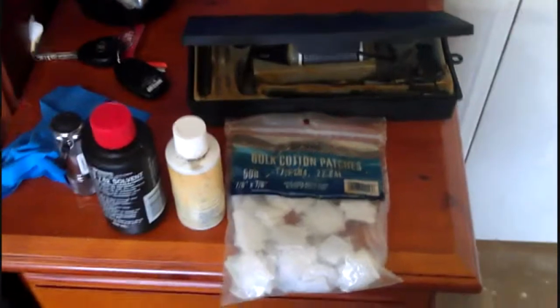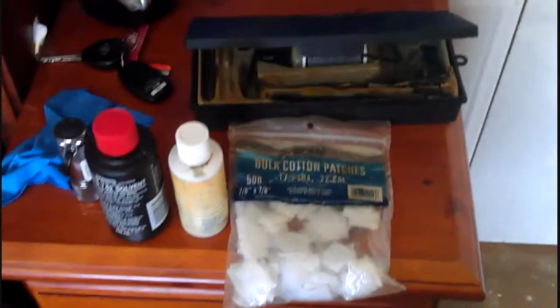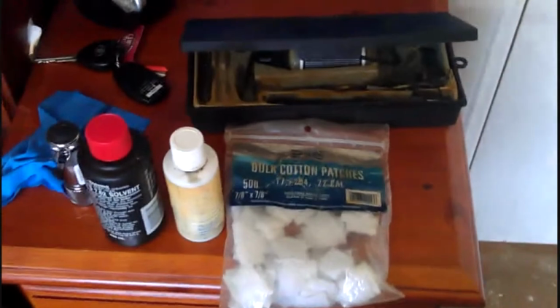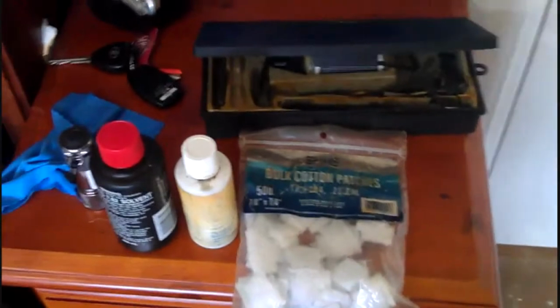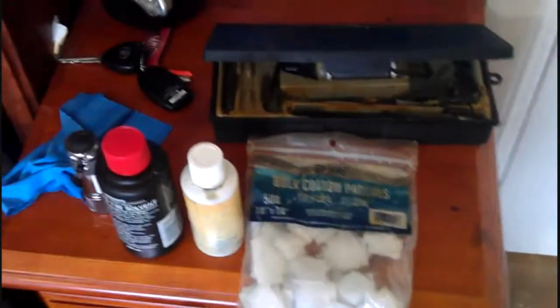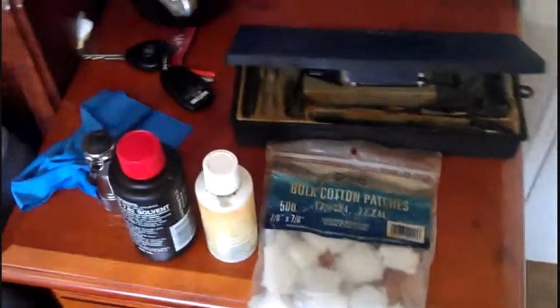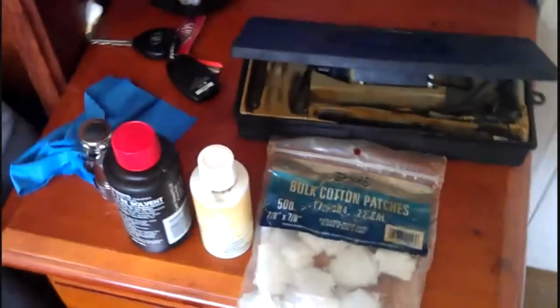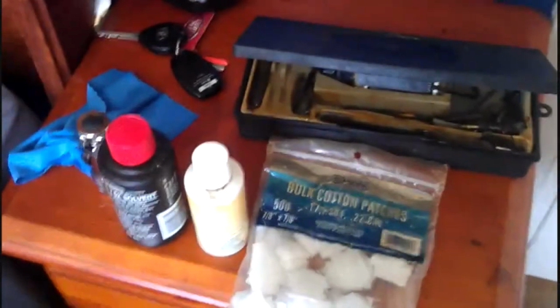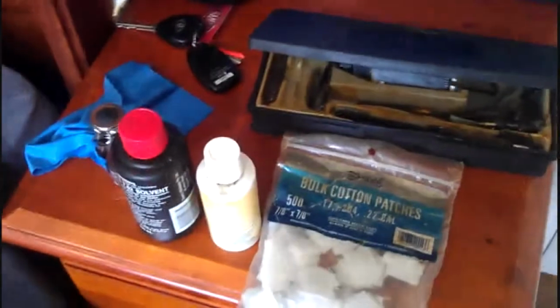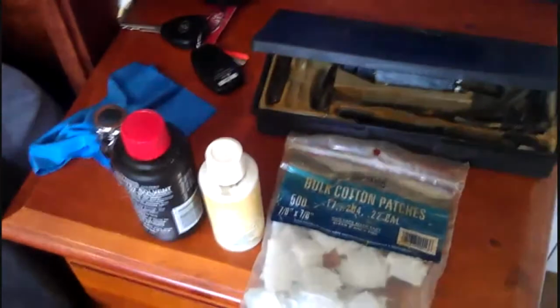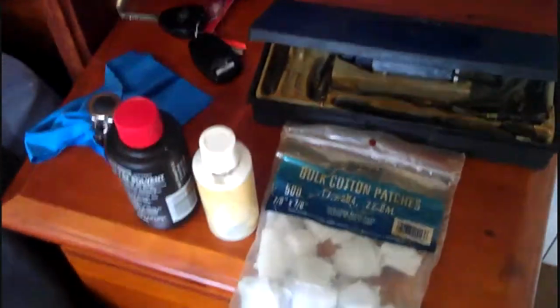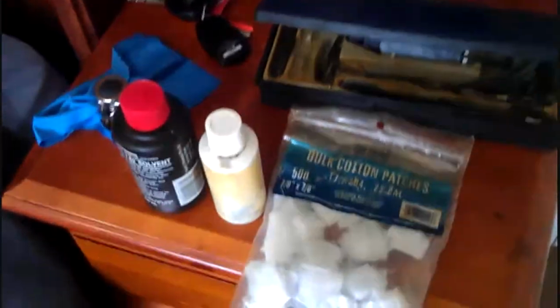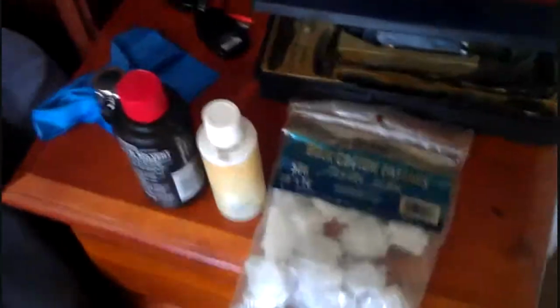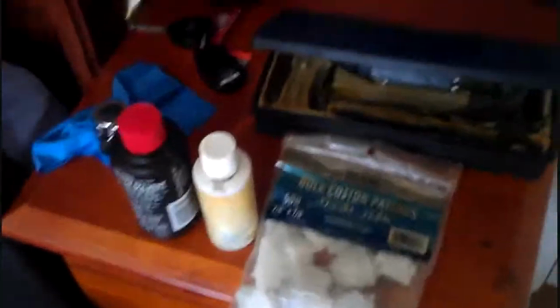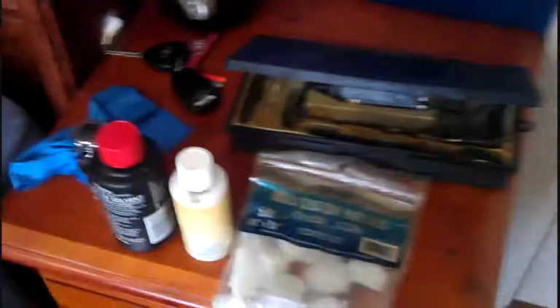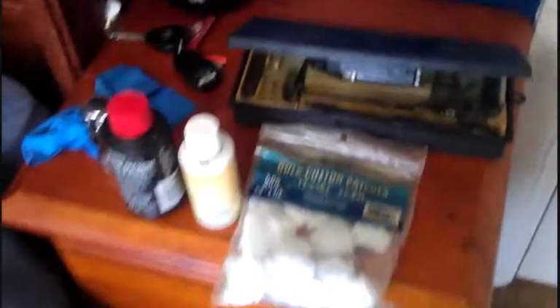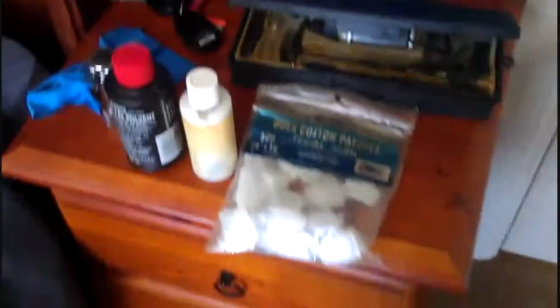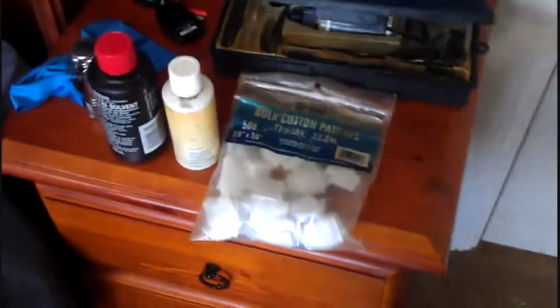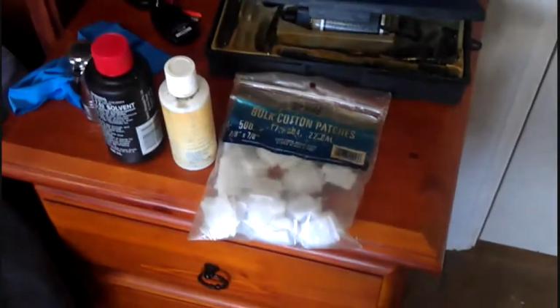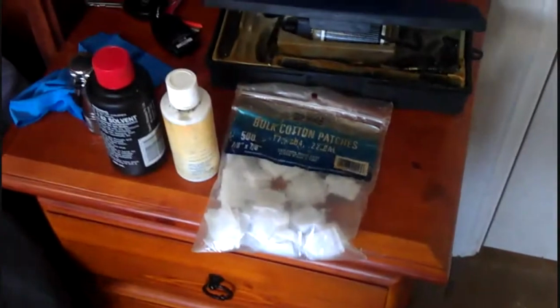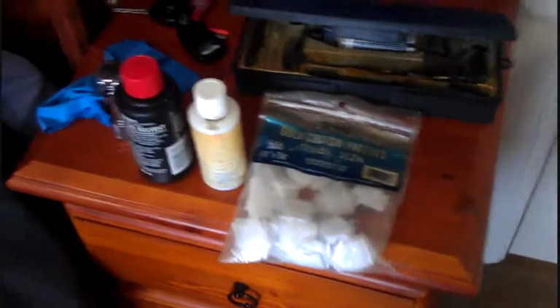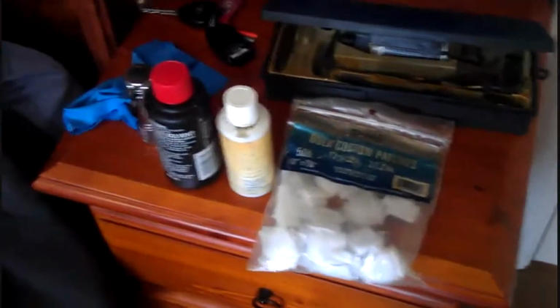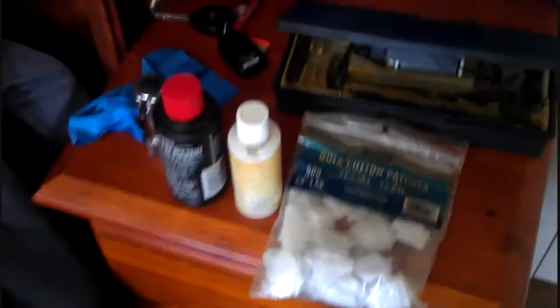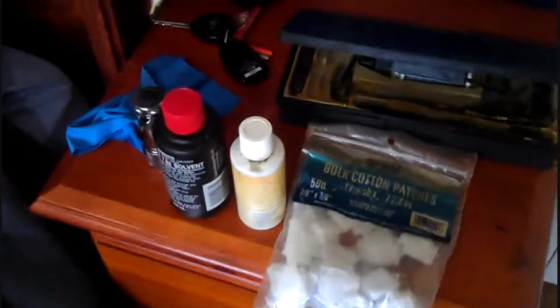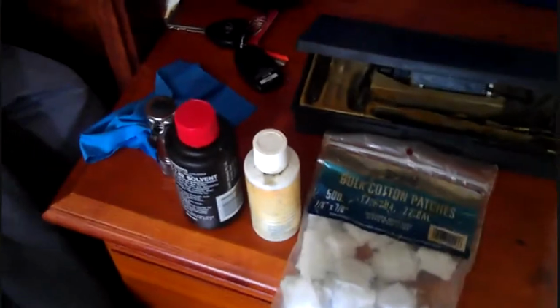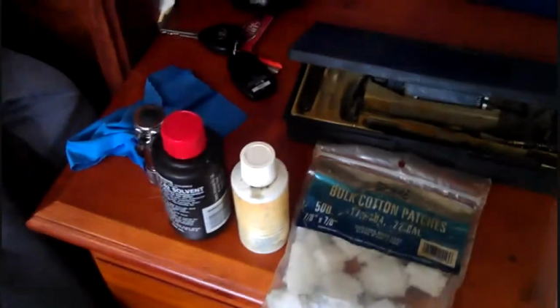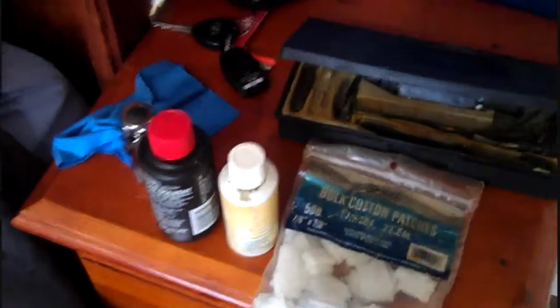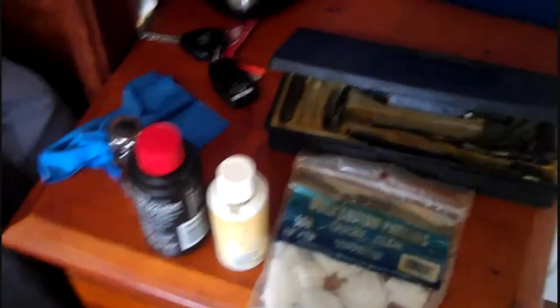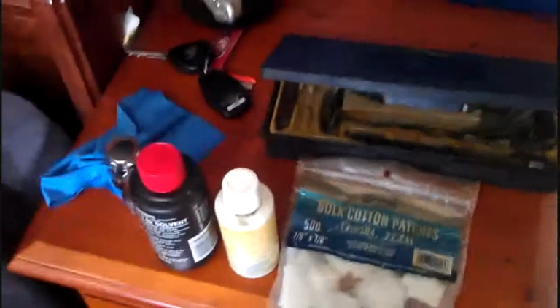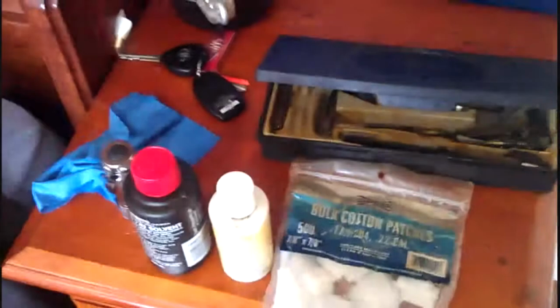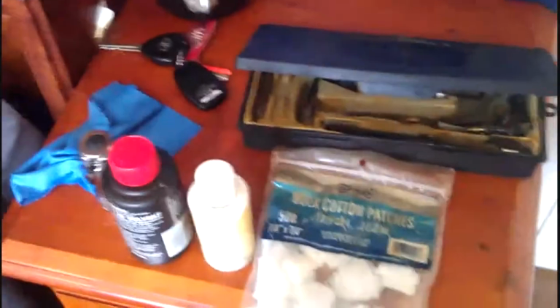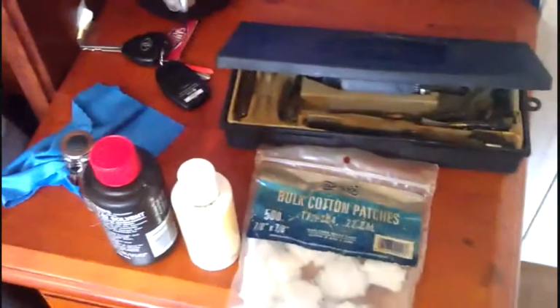Hey everybody, it's Ryze, PureHunter, and I'm just making a video on how to clean rifles today.